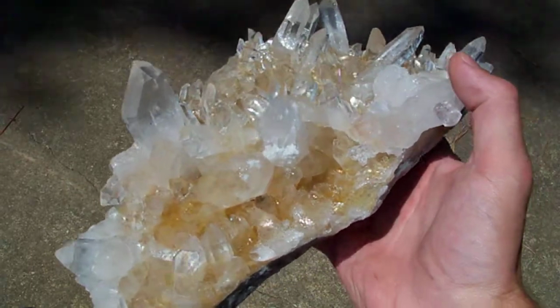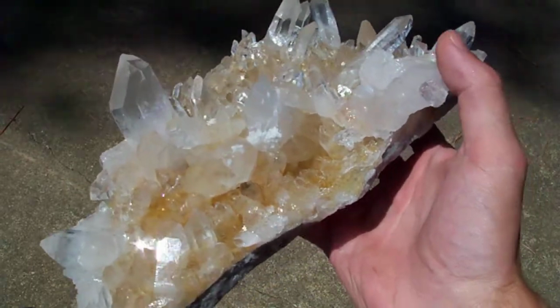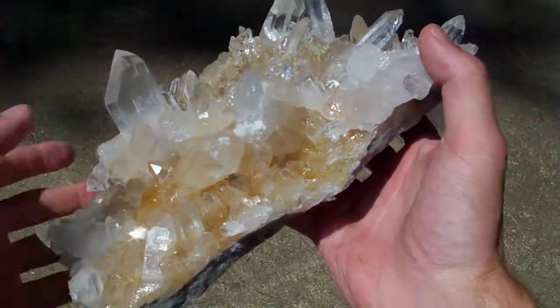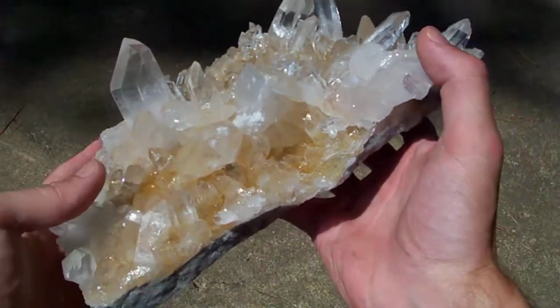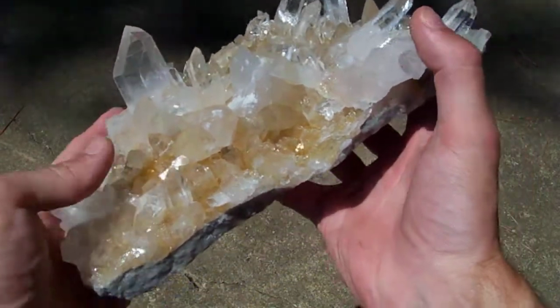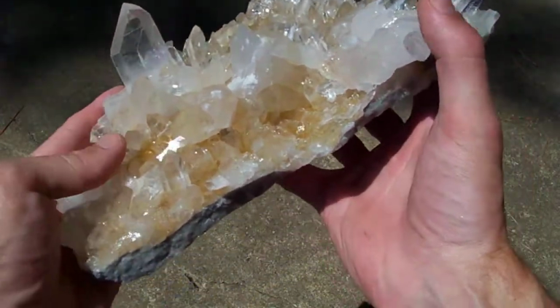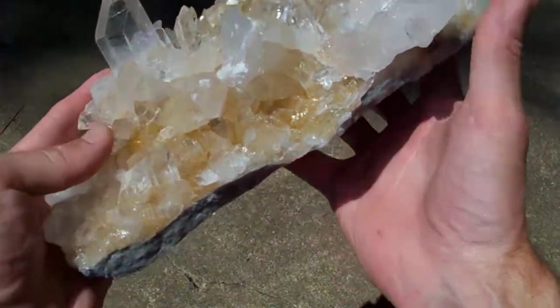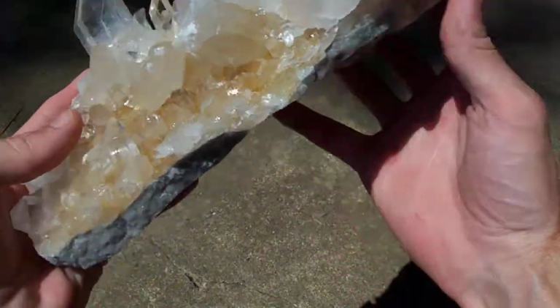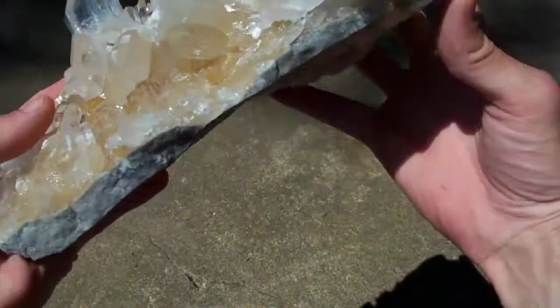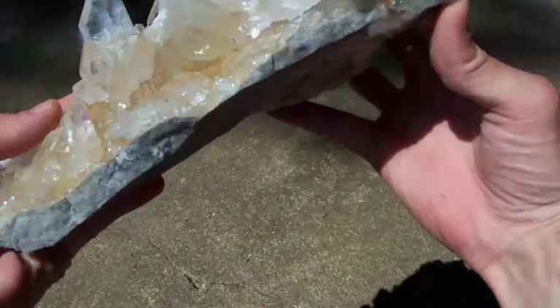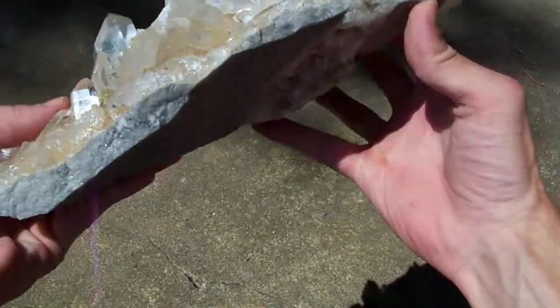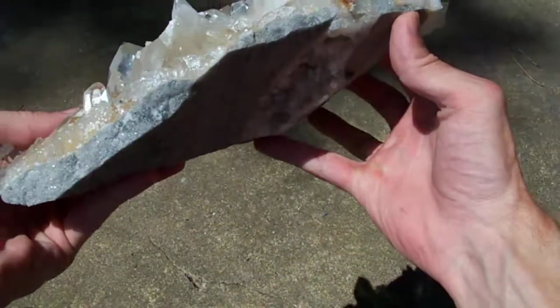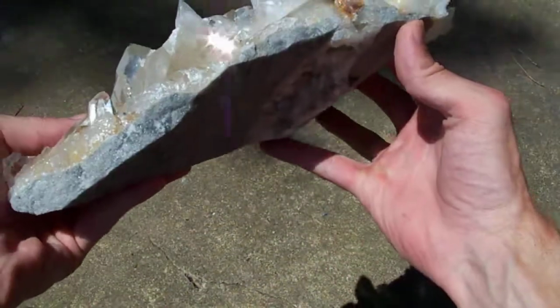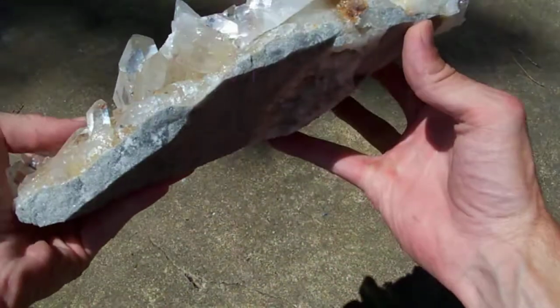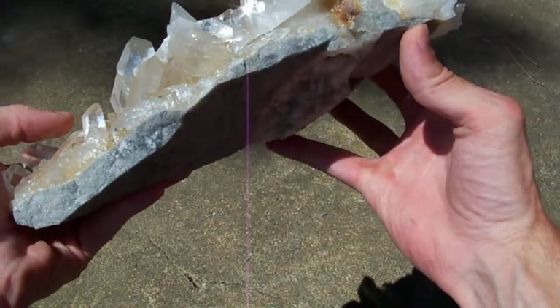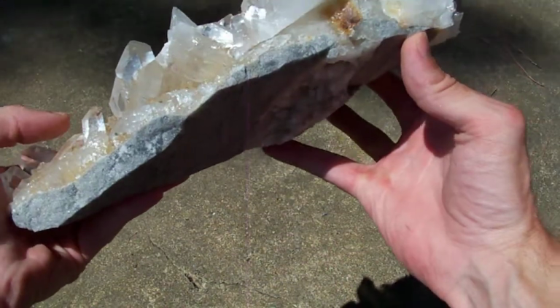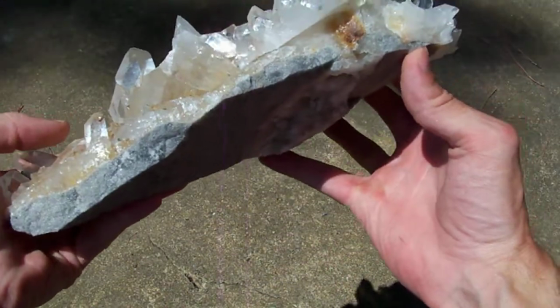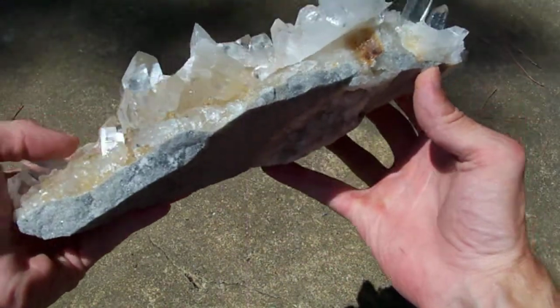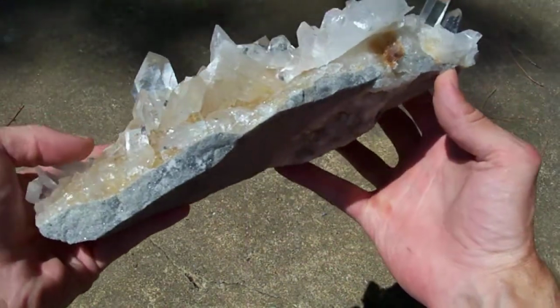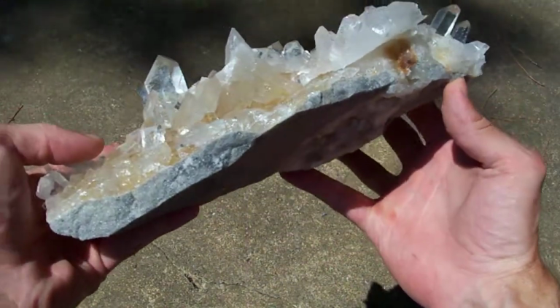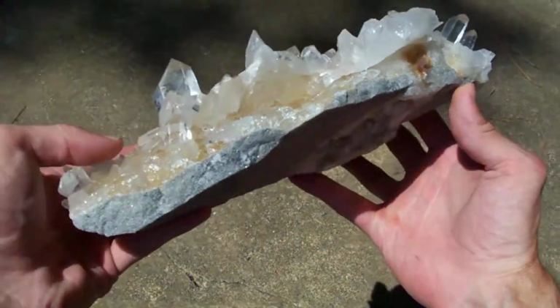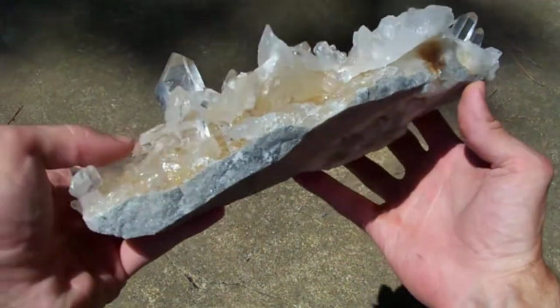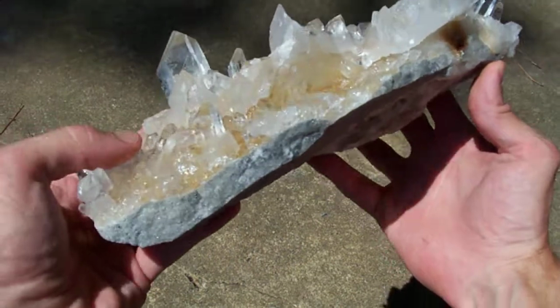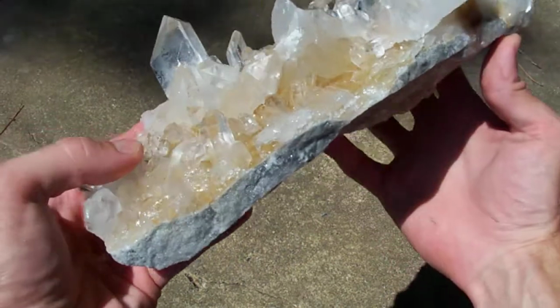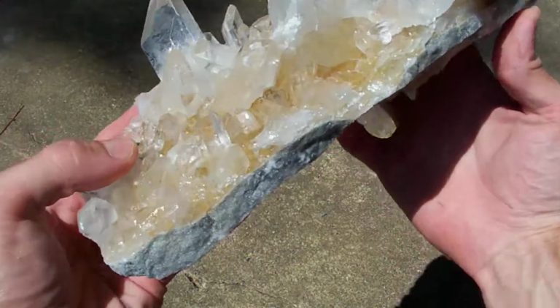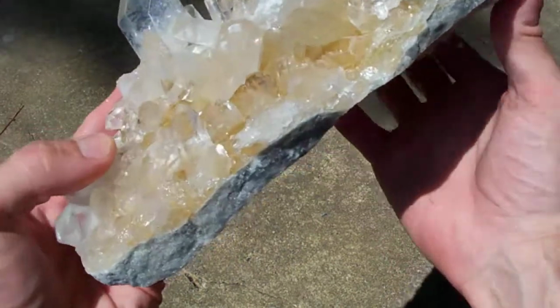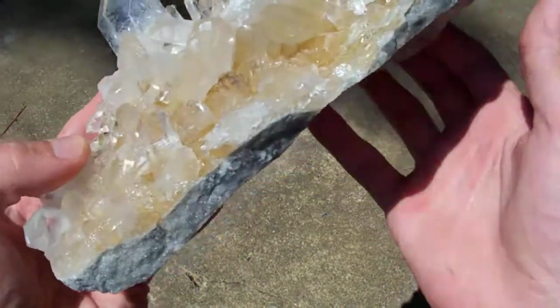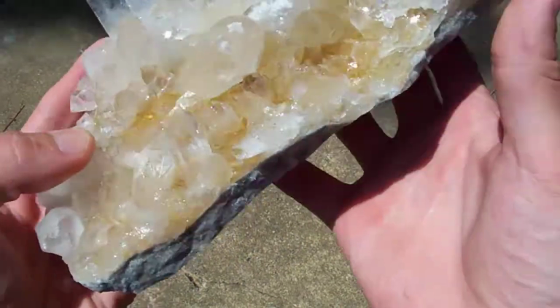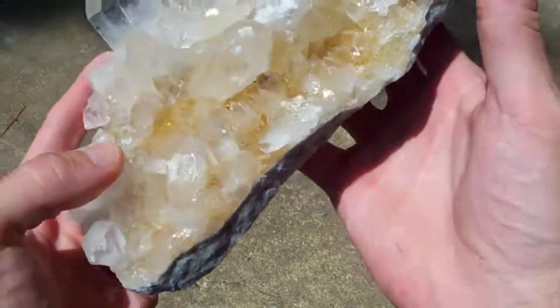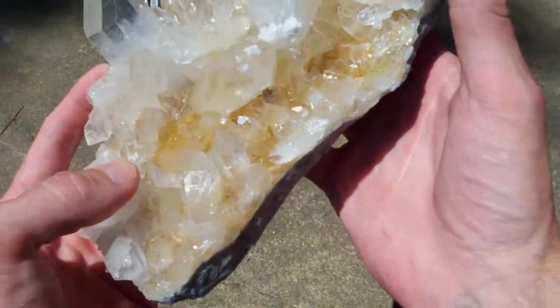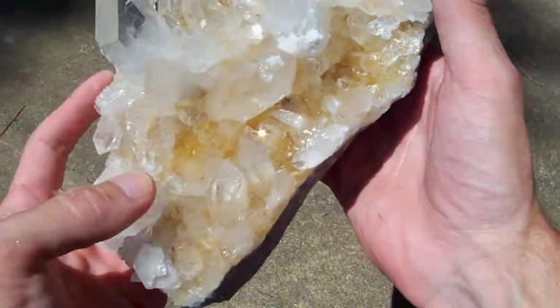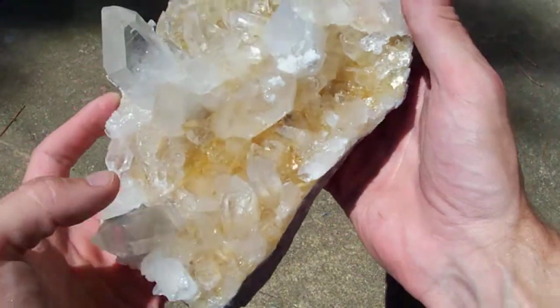It does have a bit of matrix on it, but it's not got a real thick base — it's still pretty thin.